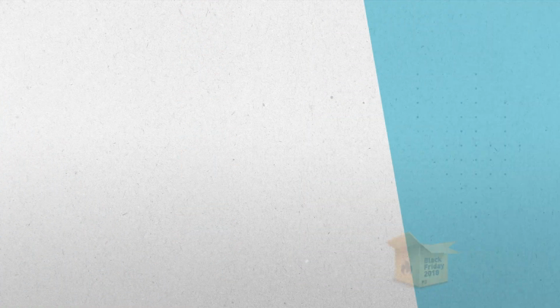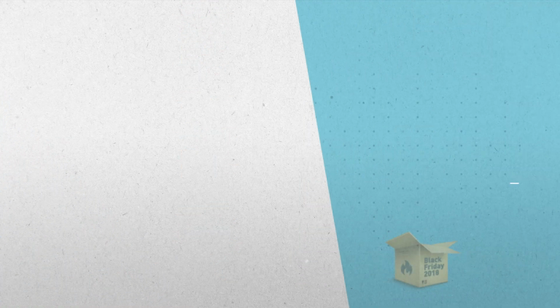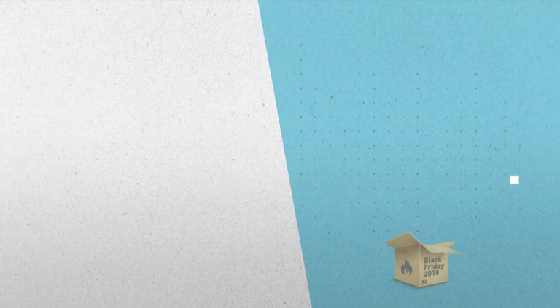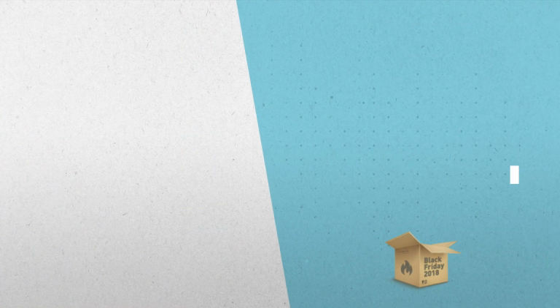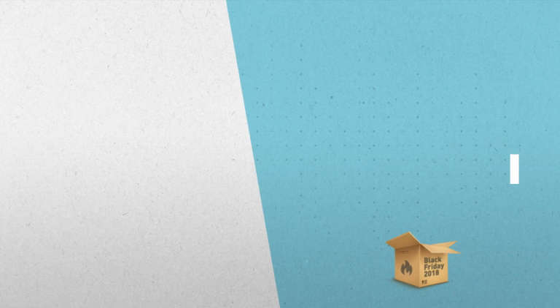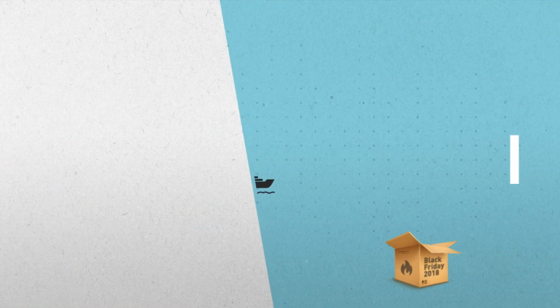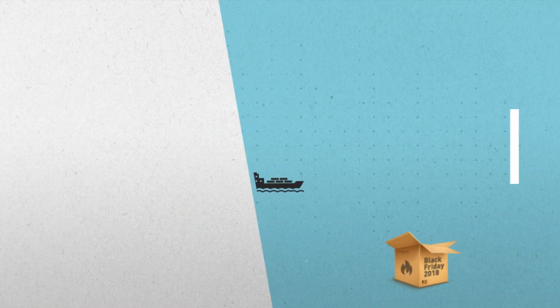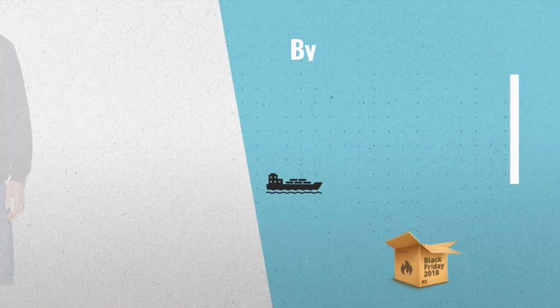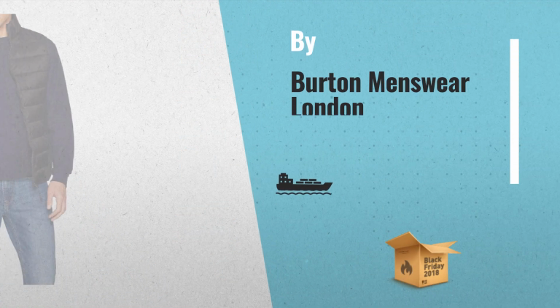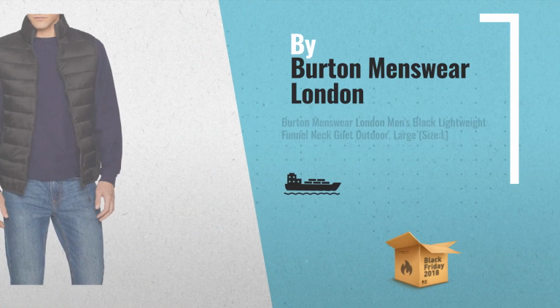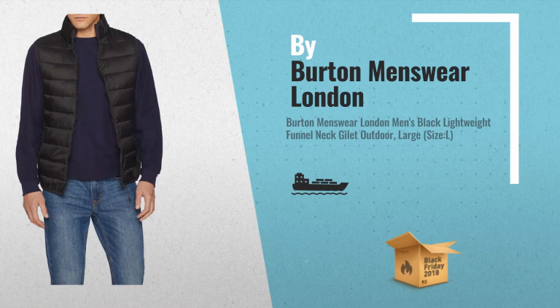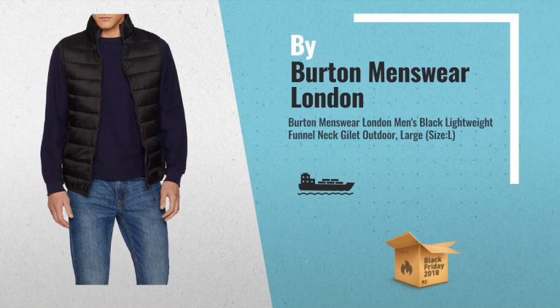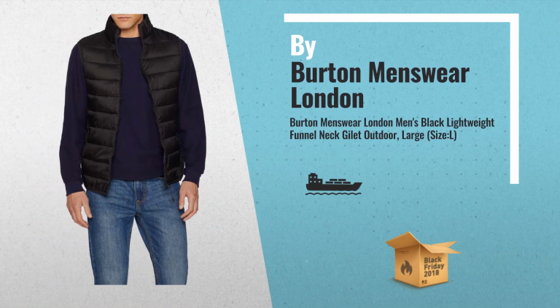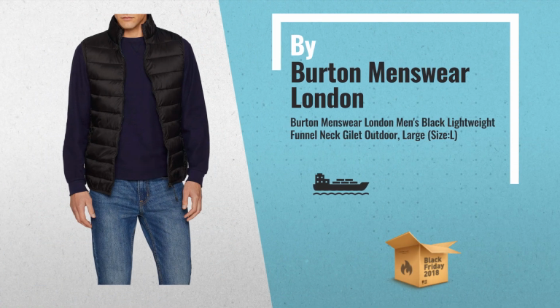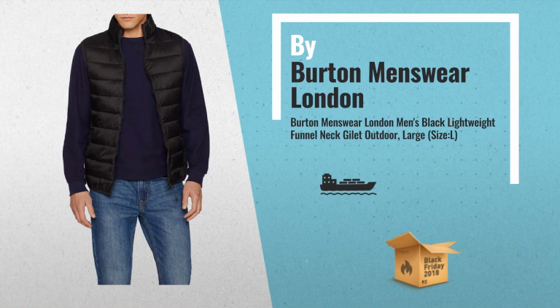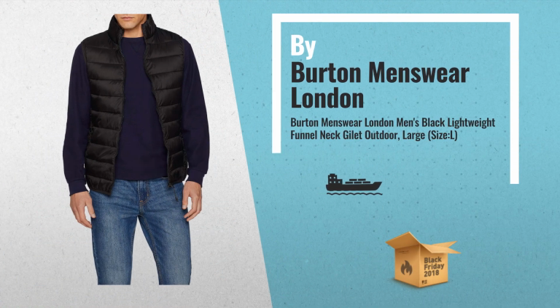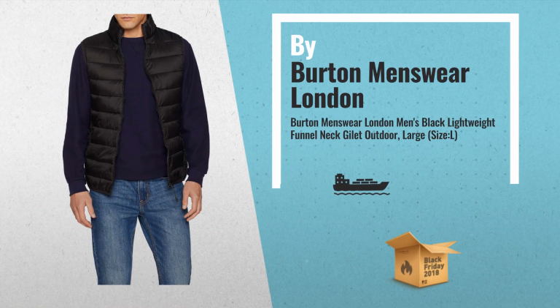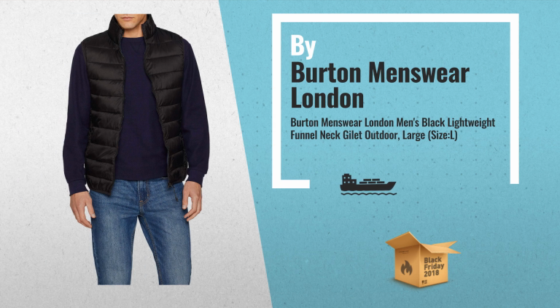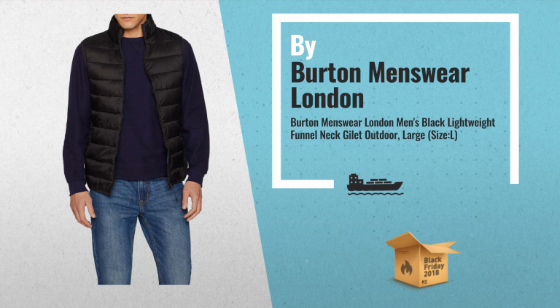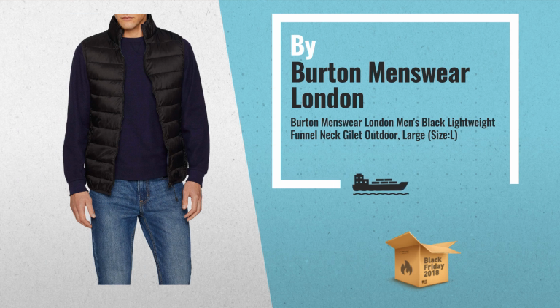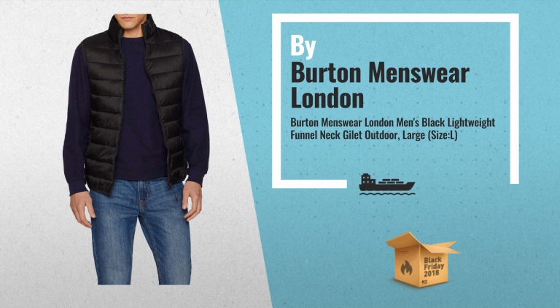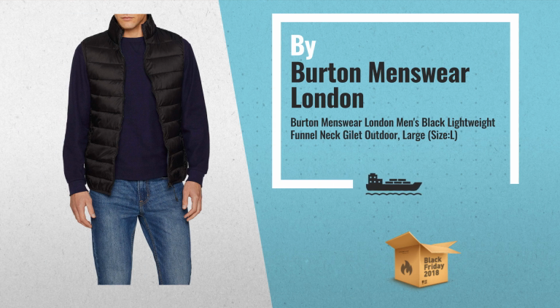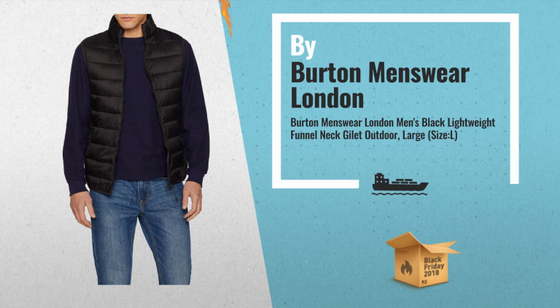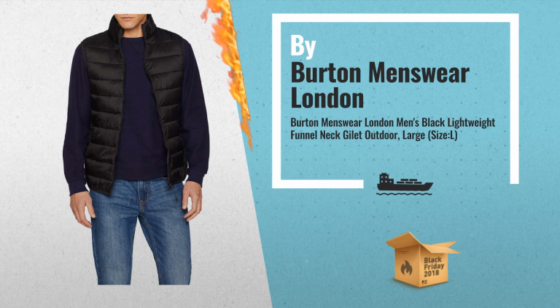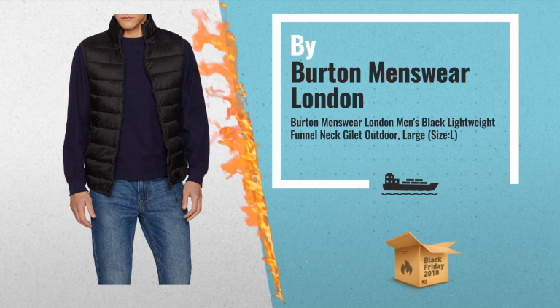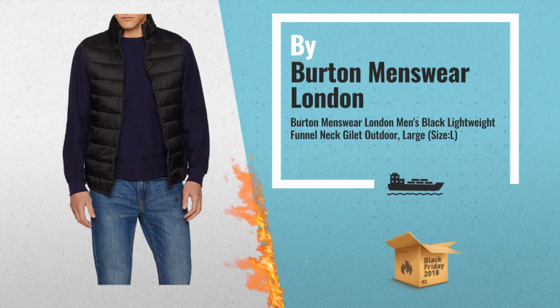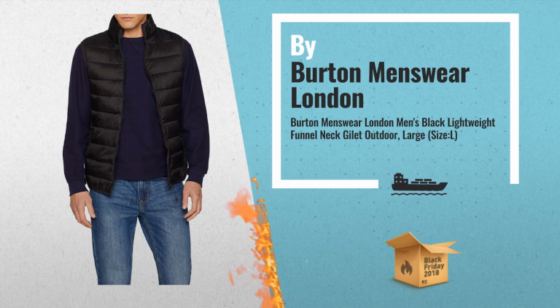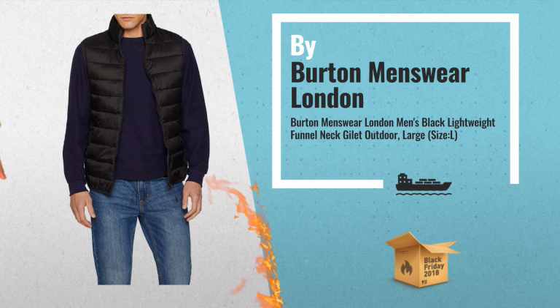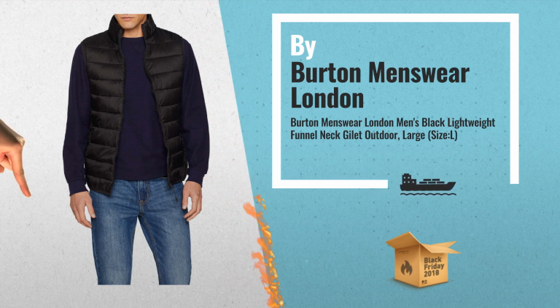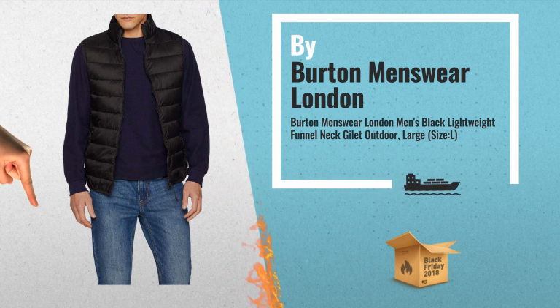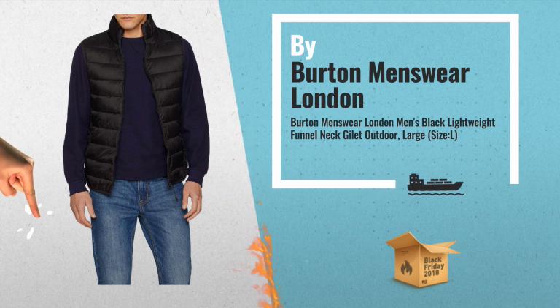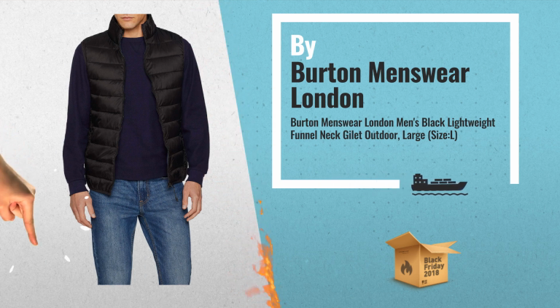Number 3: Burton Men's Black, Lightweight, Funnel Neck Jacket, Large size.